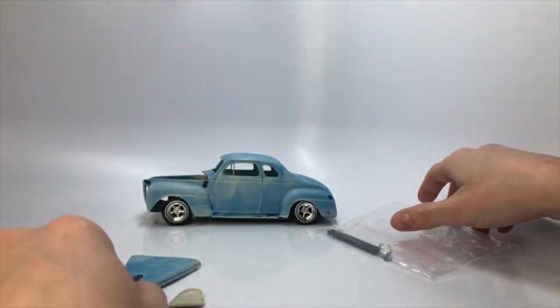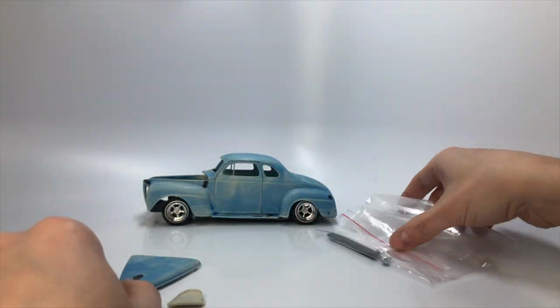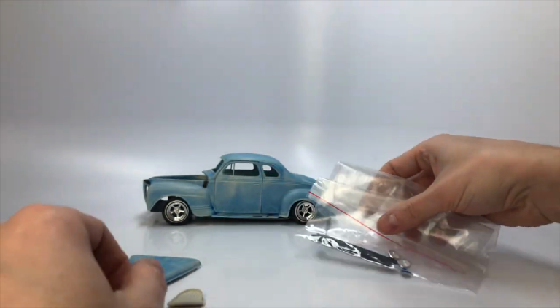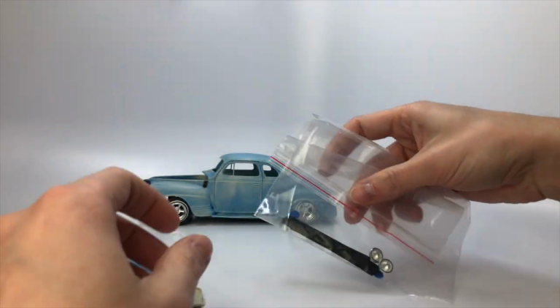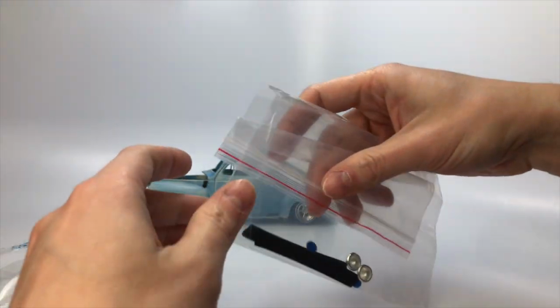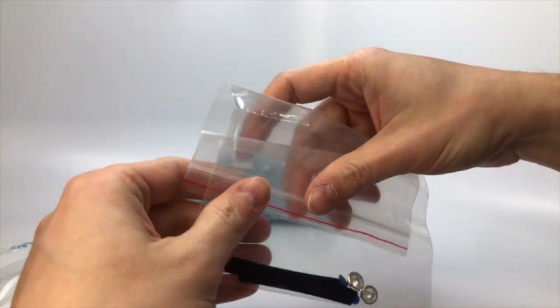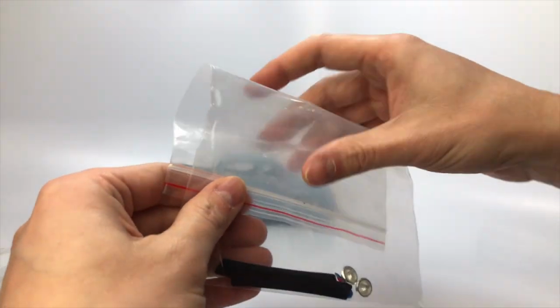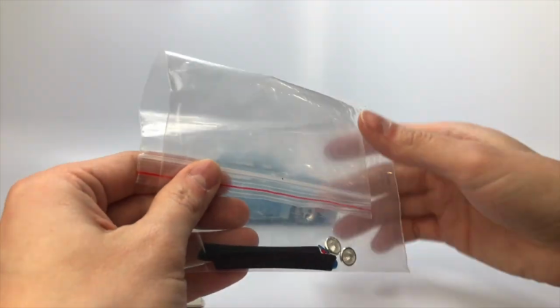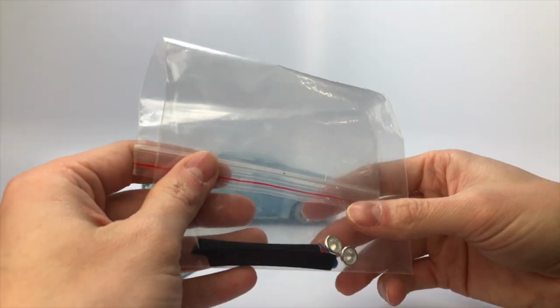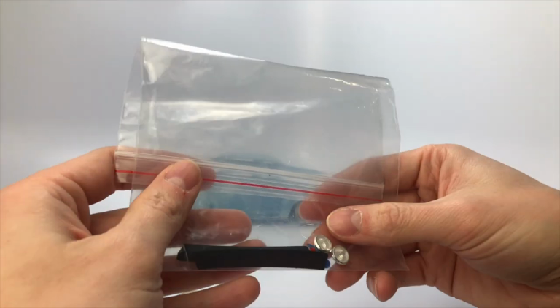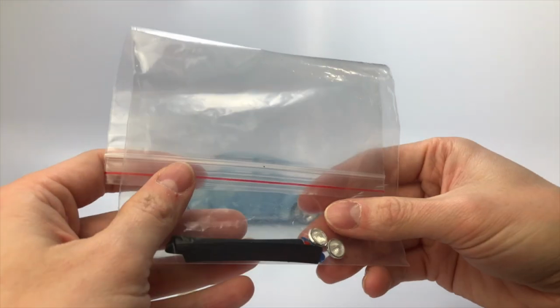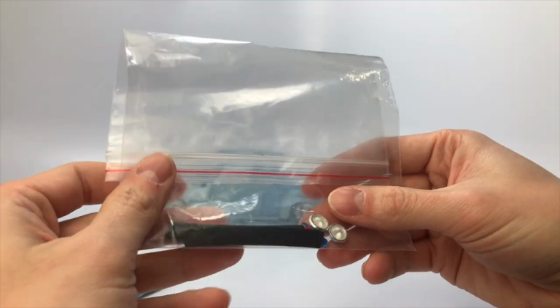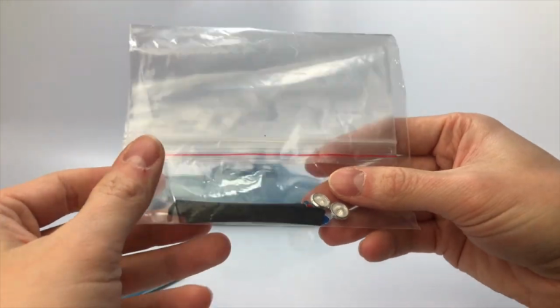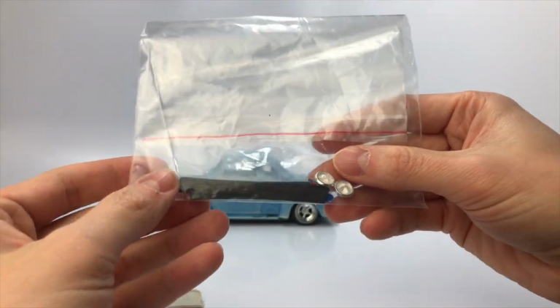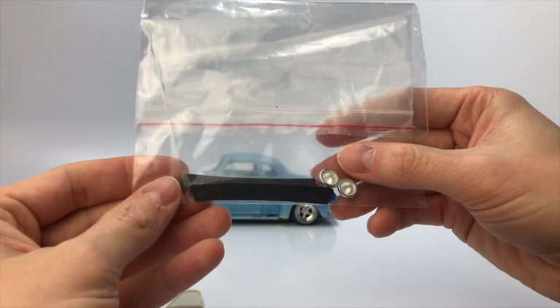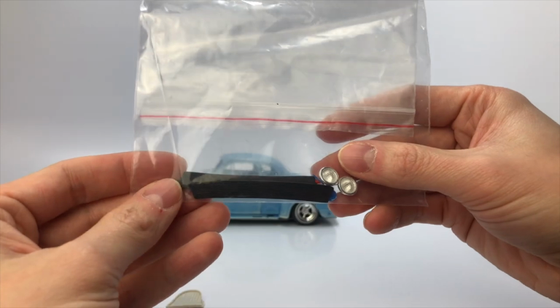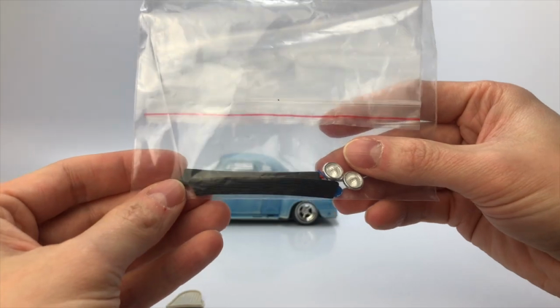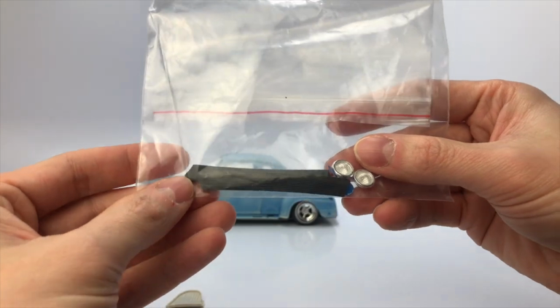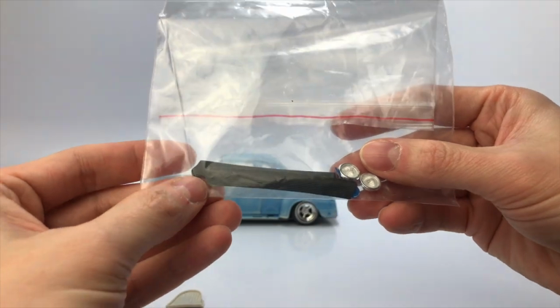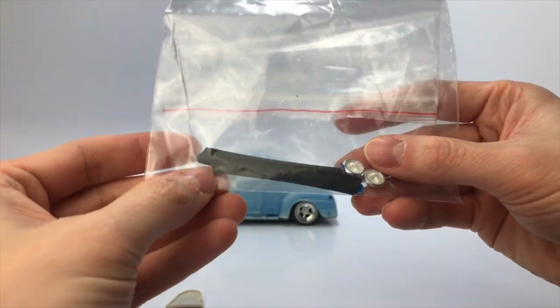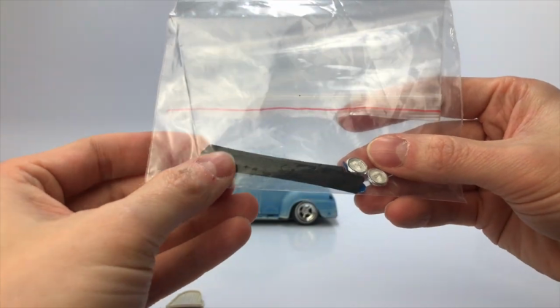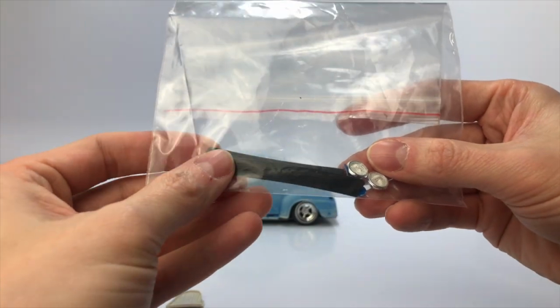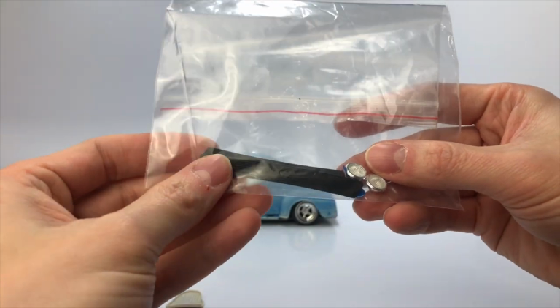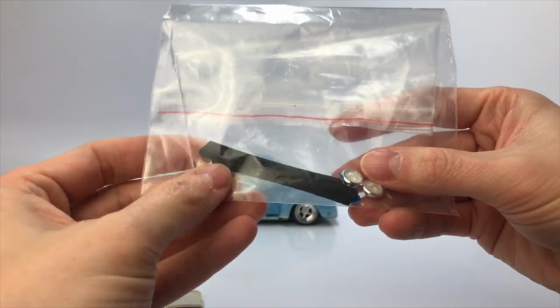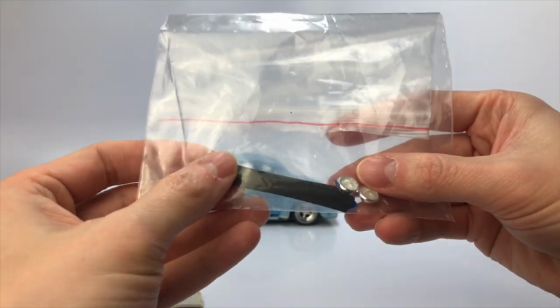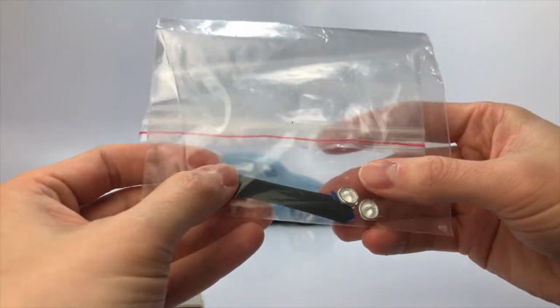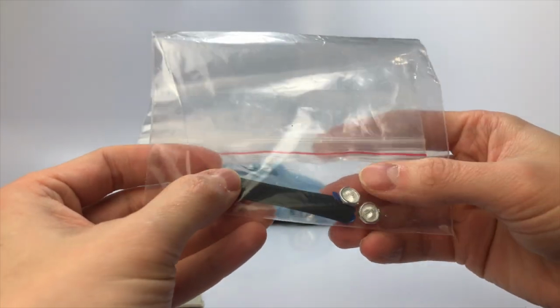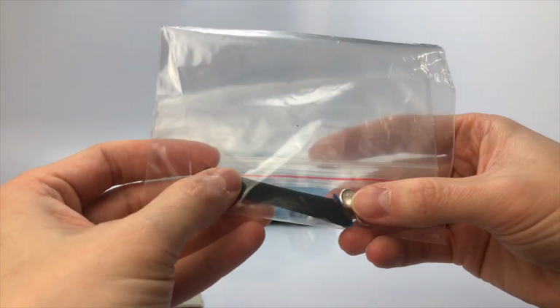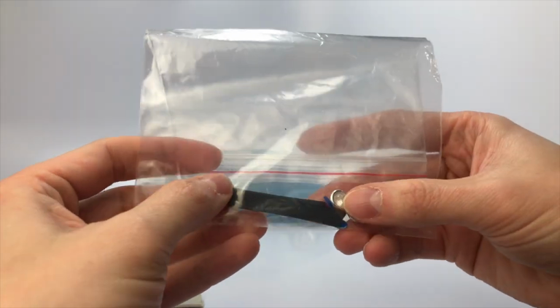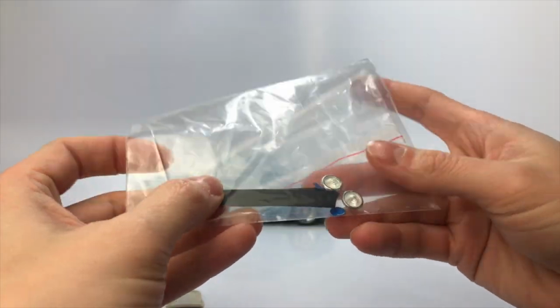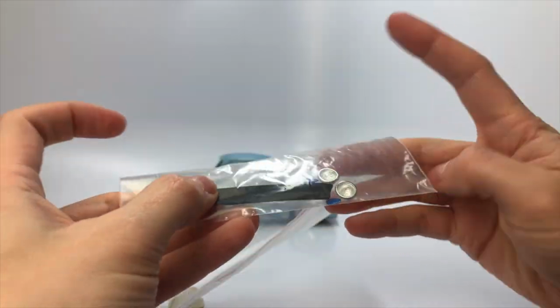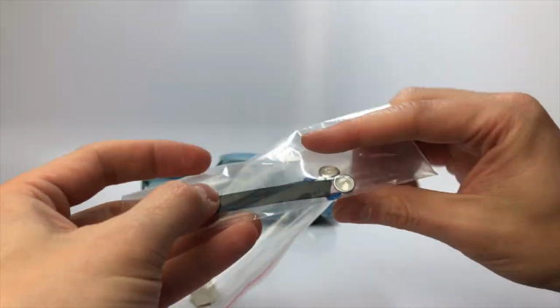In the Ziploc bag, you can see the headlights, side runners, and any other small parts that came off the body.